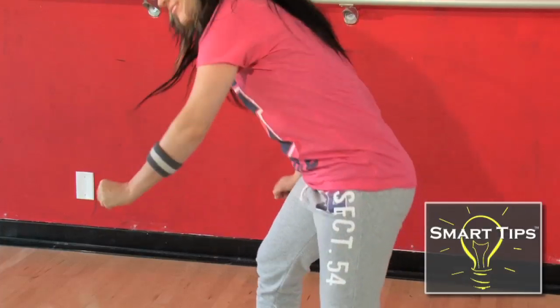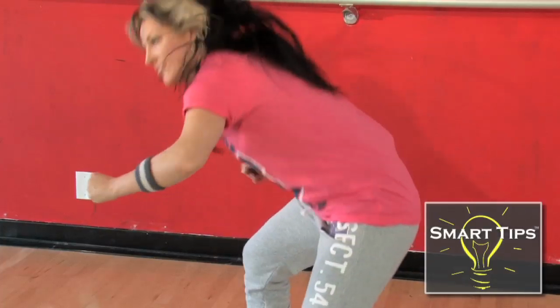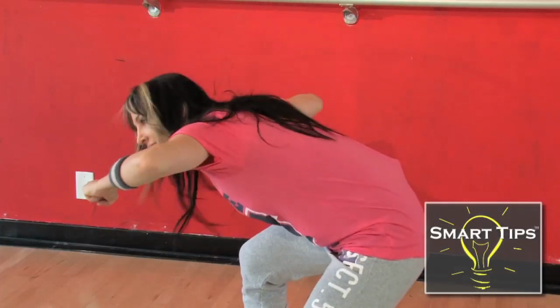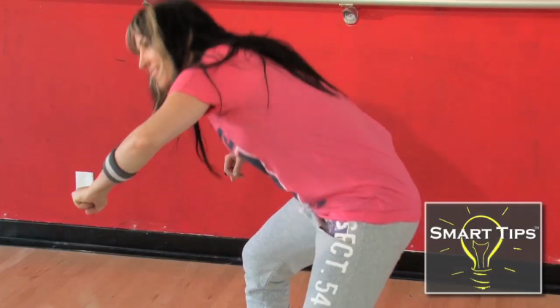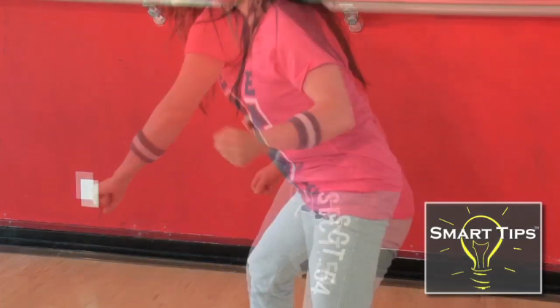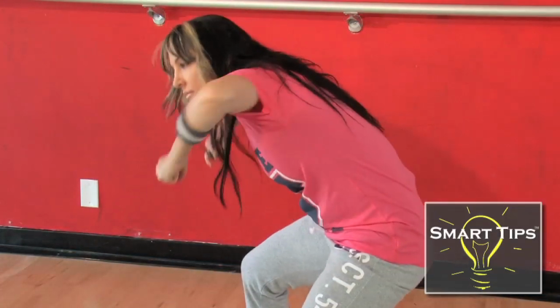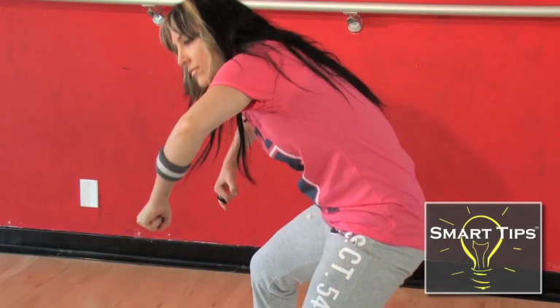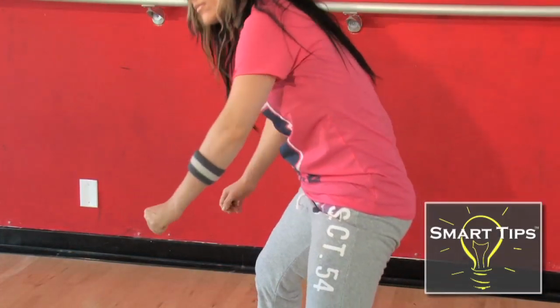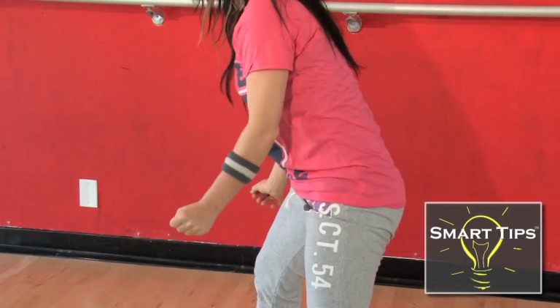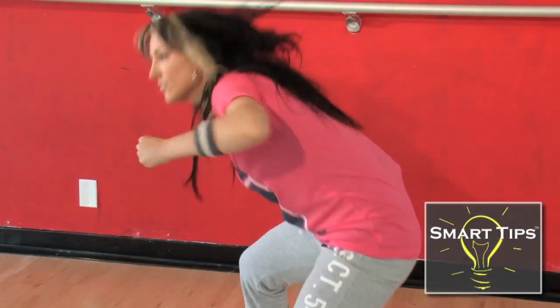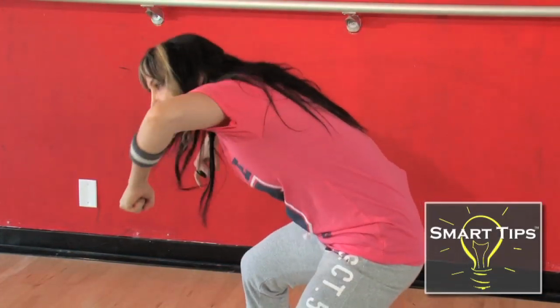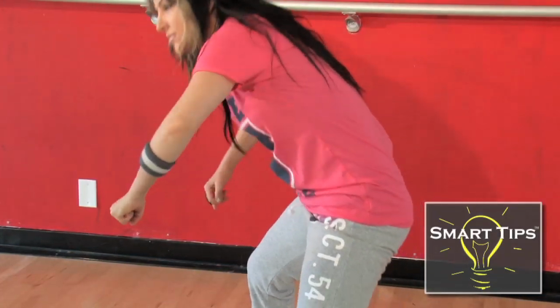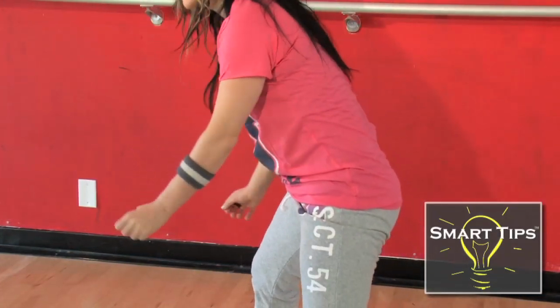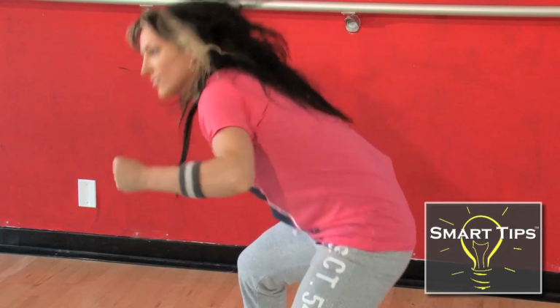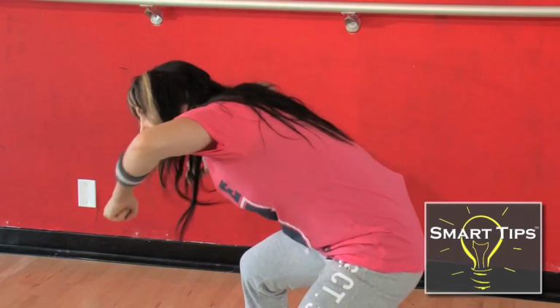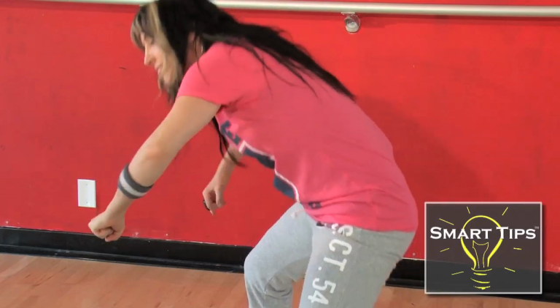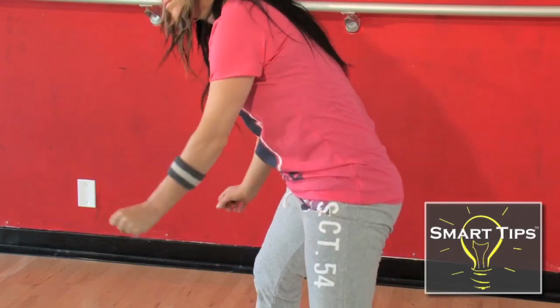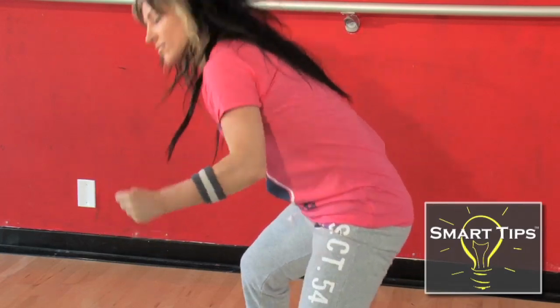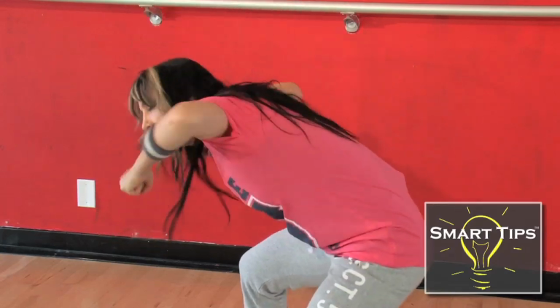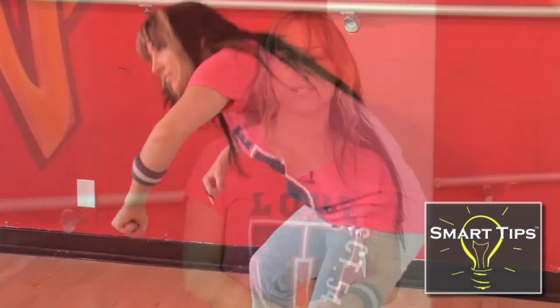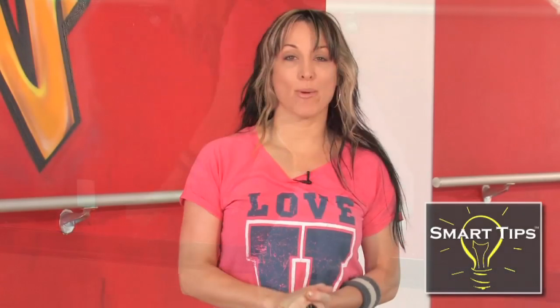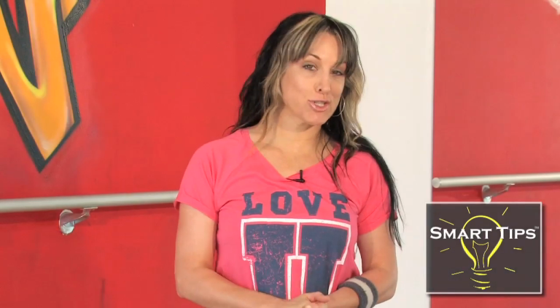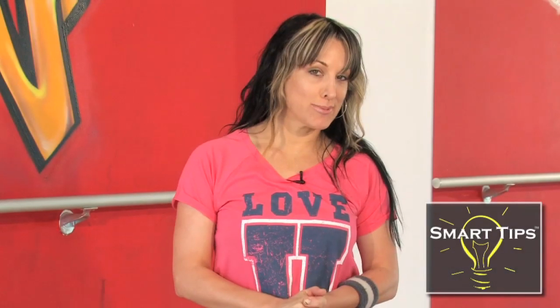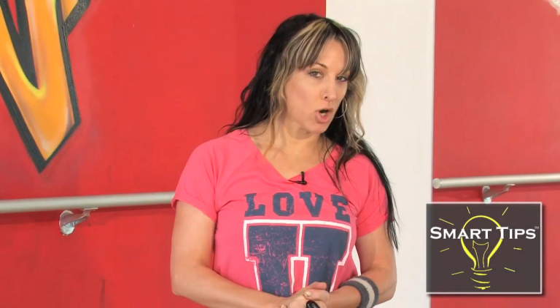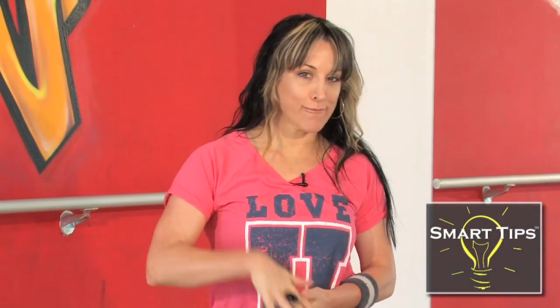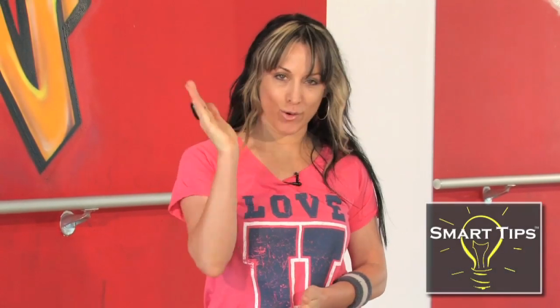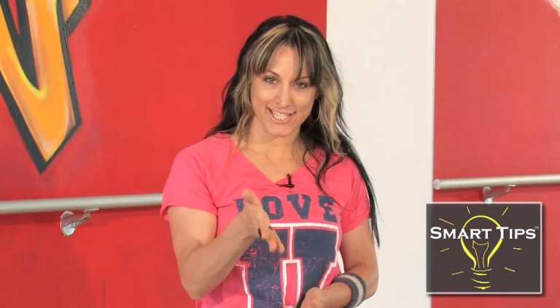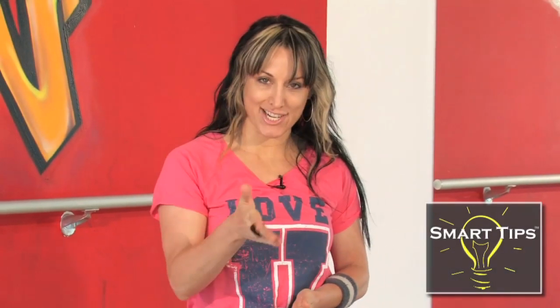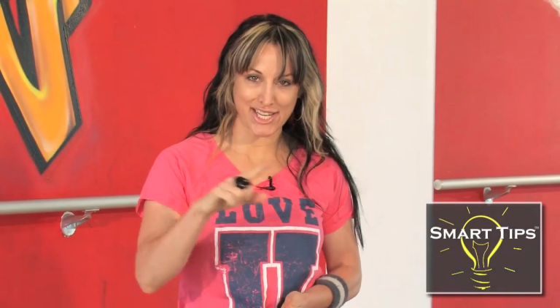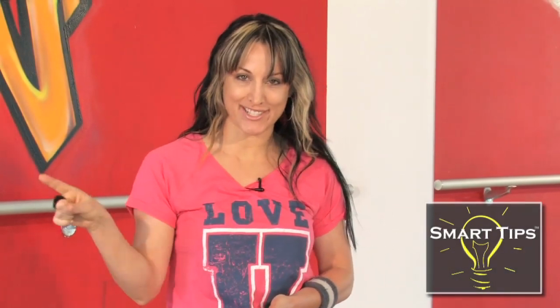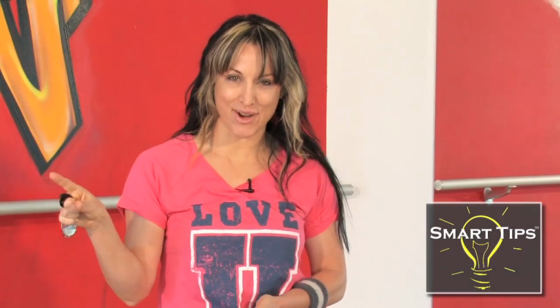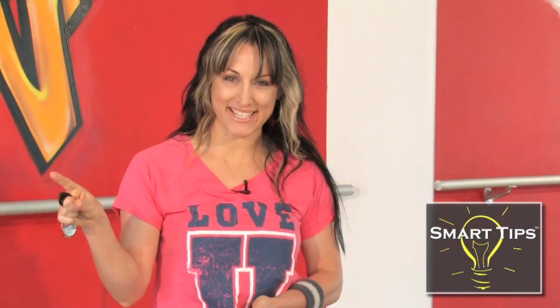And if you want to get really gangster with it, you can roll the shoulders. I'm Yolanda Thomas from youtube.com/YolandaThomas.